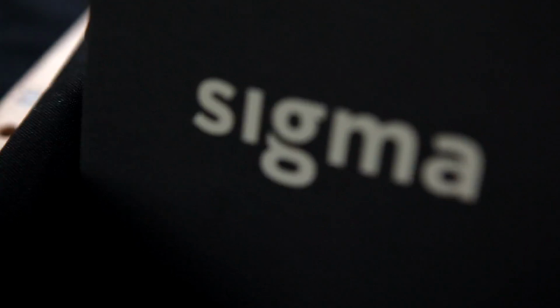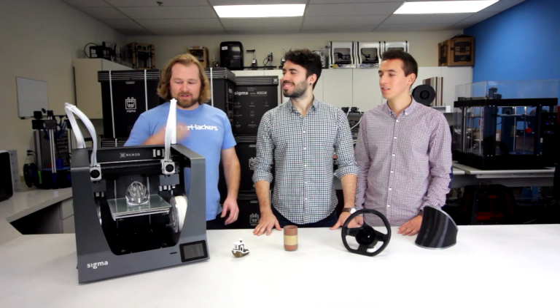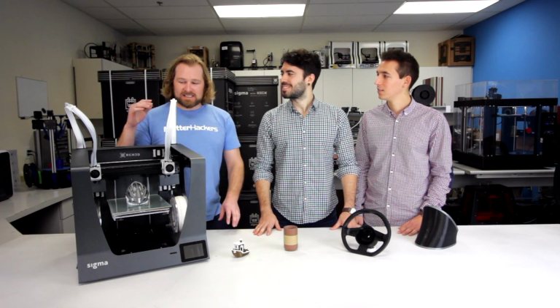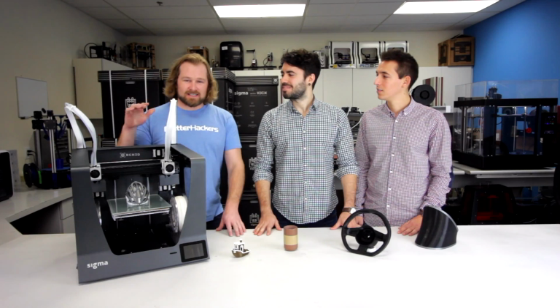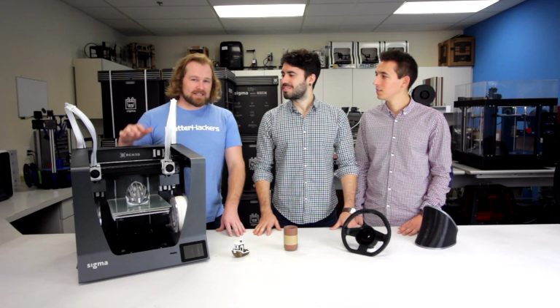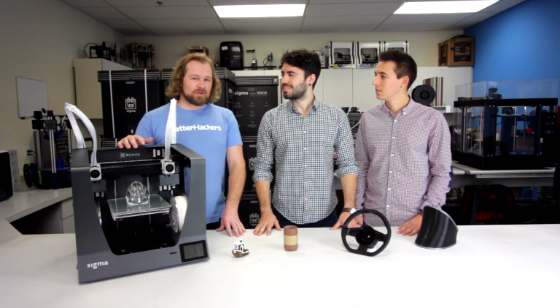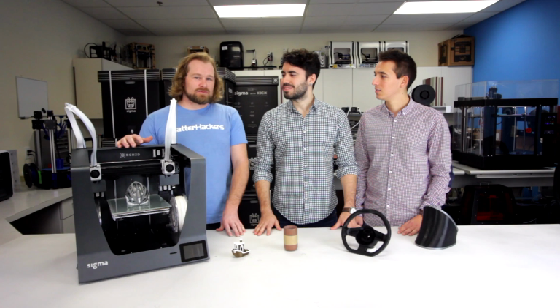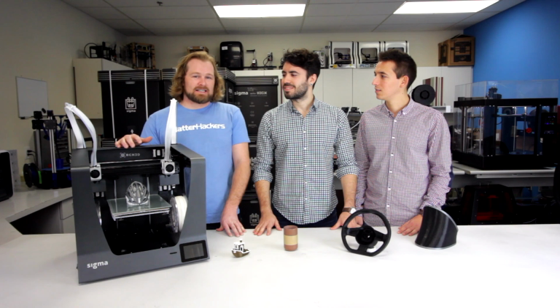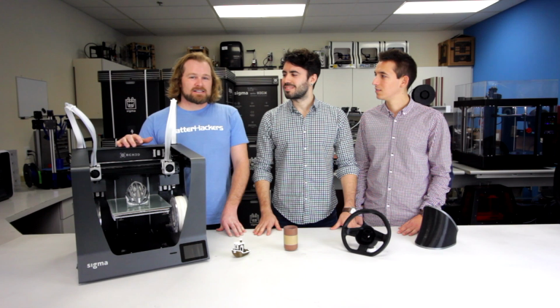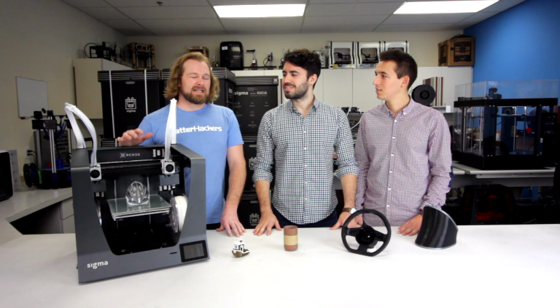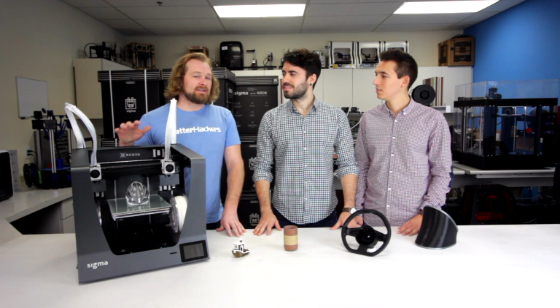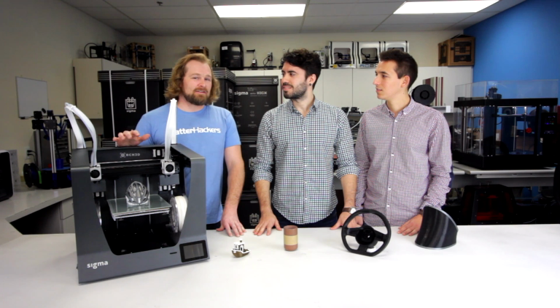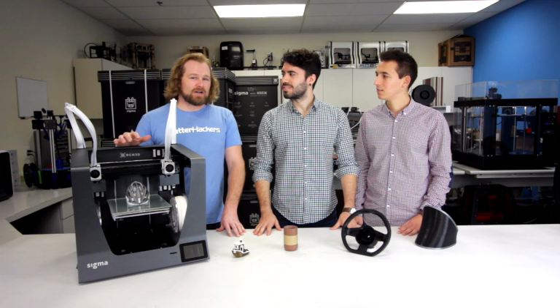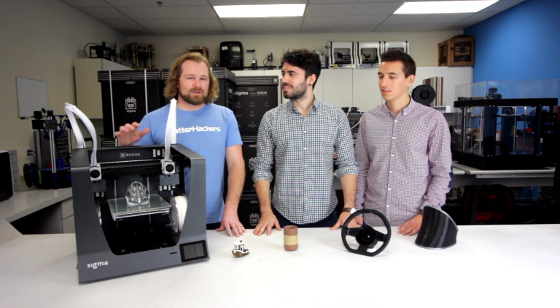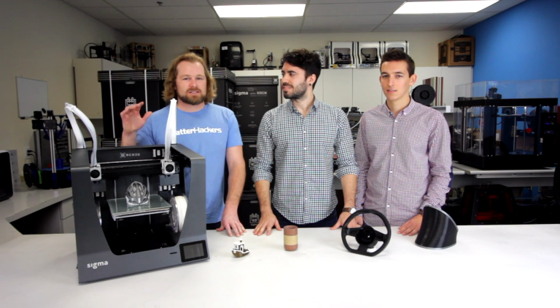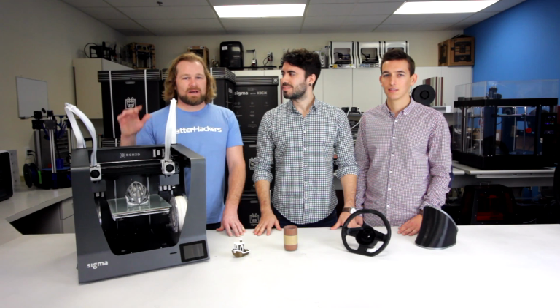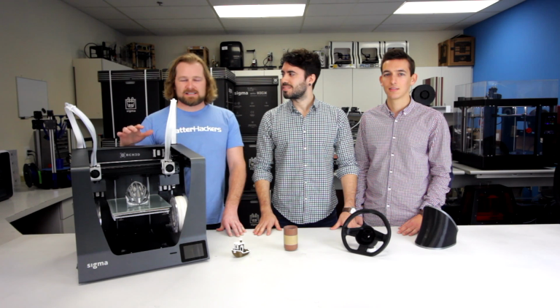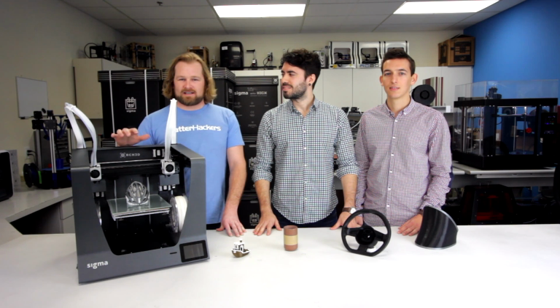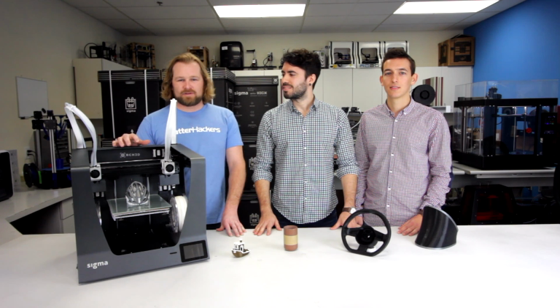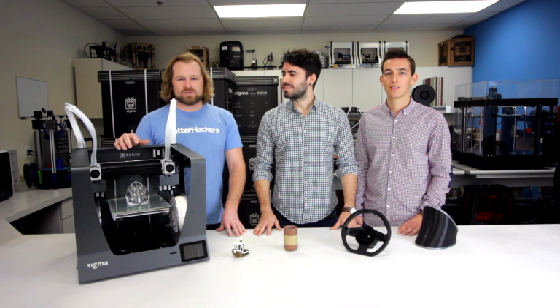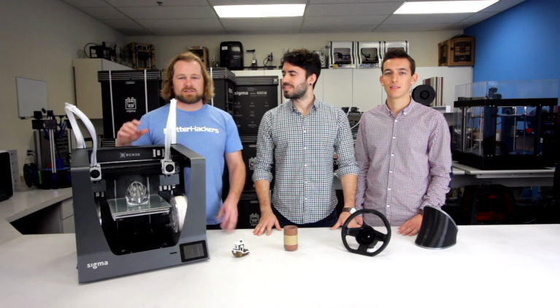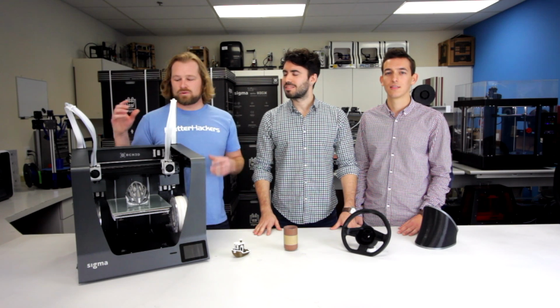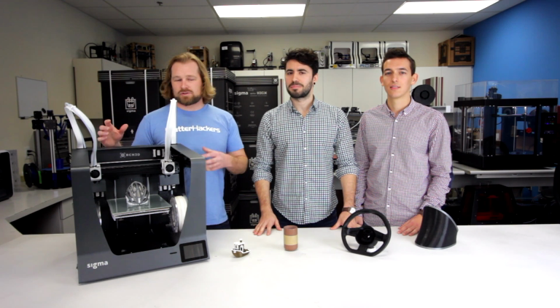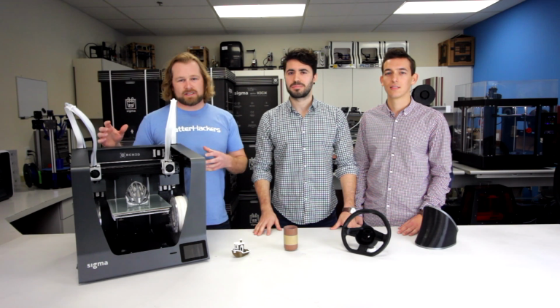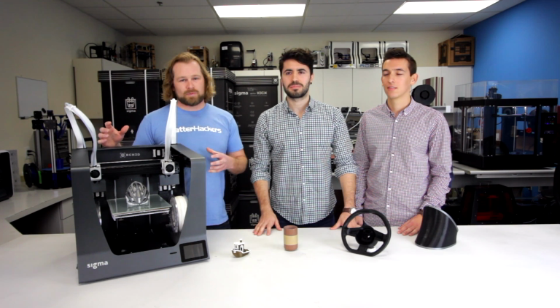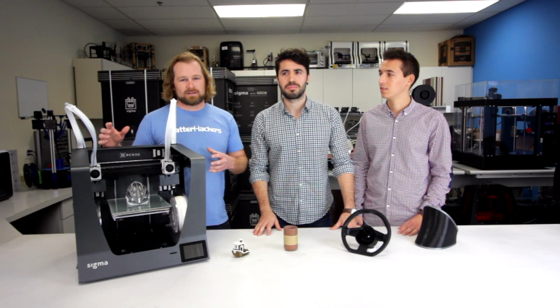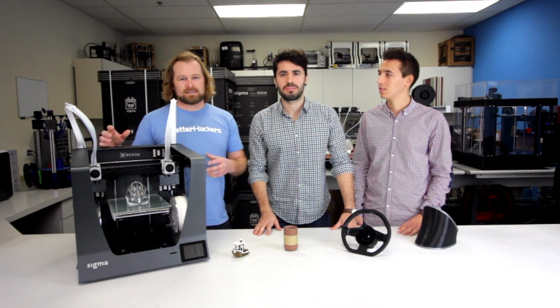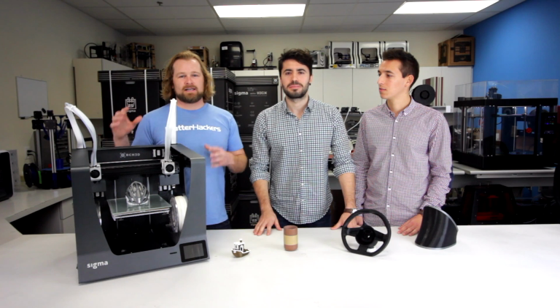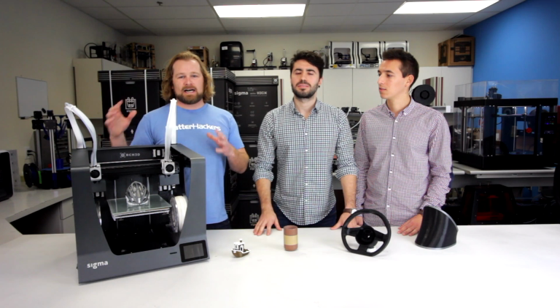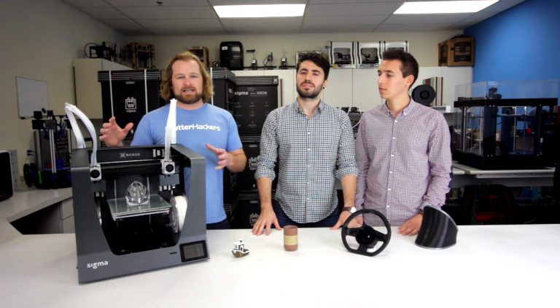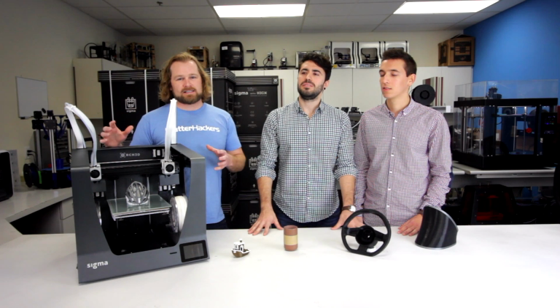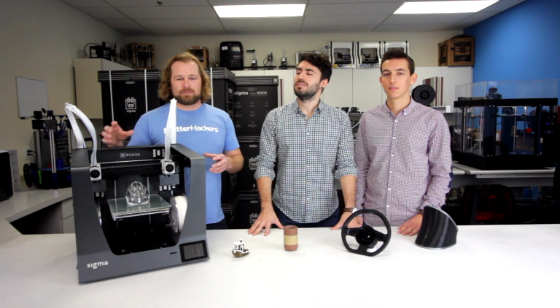The BCN Sigma was released about a year and a half ago, and one of its best-selling features was its dual extrusion capabilities — the IDEX system.